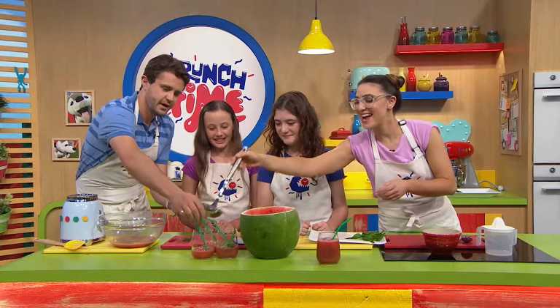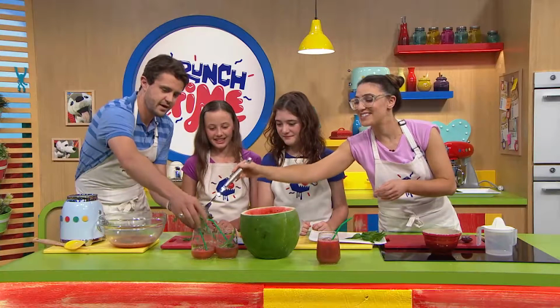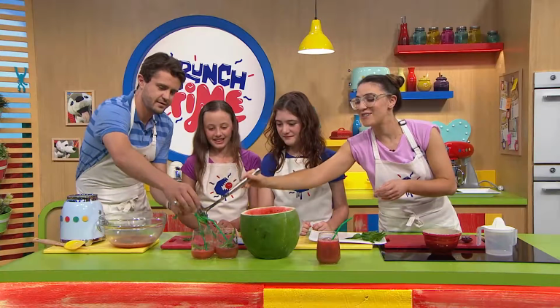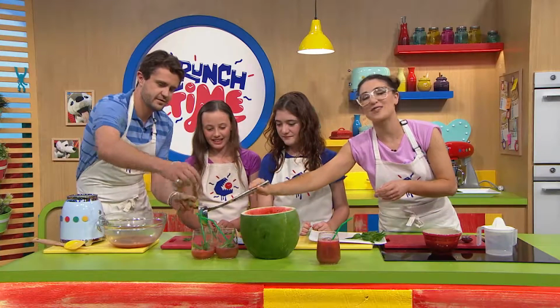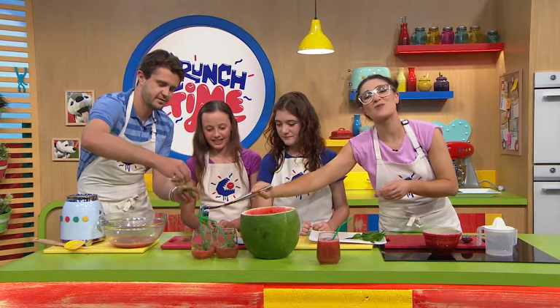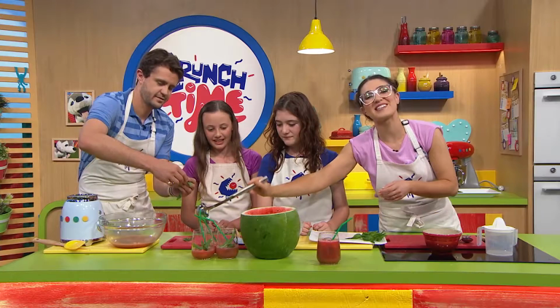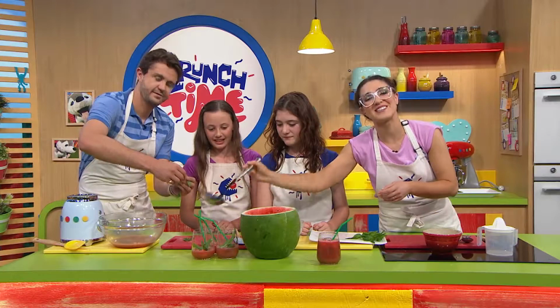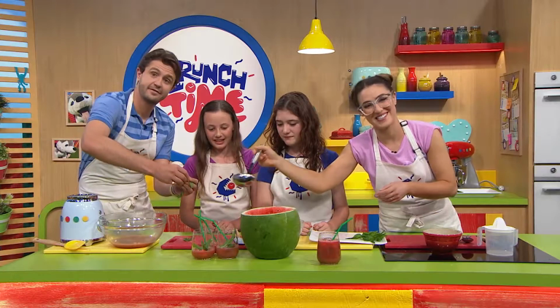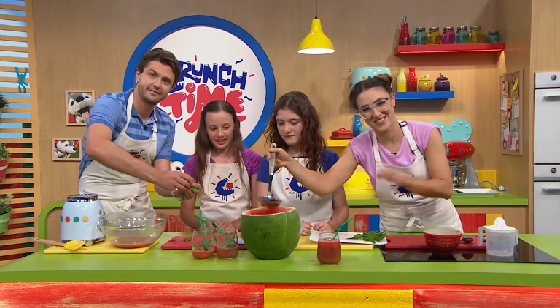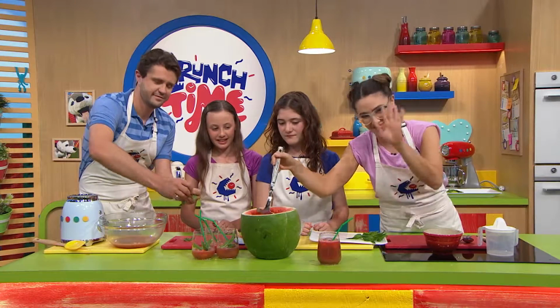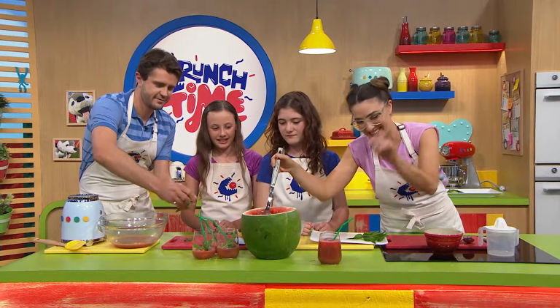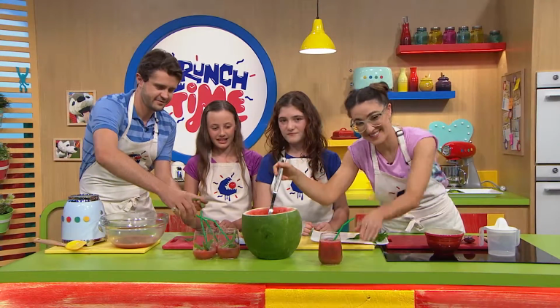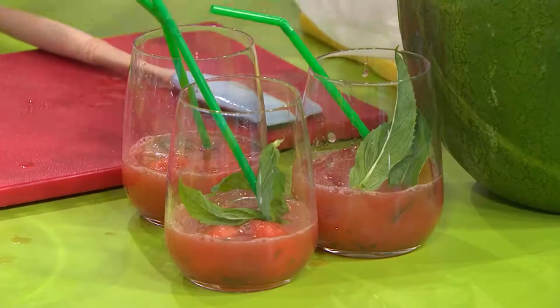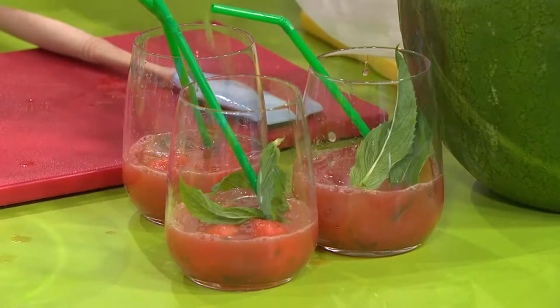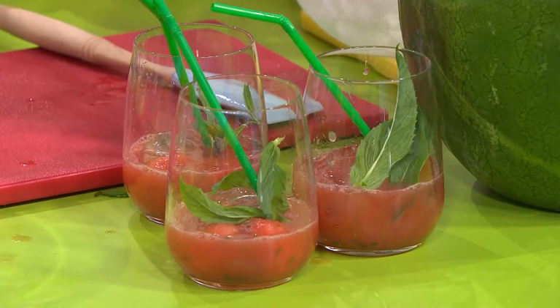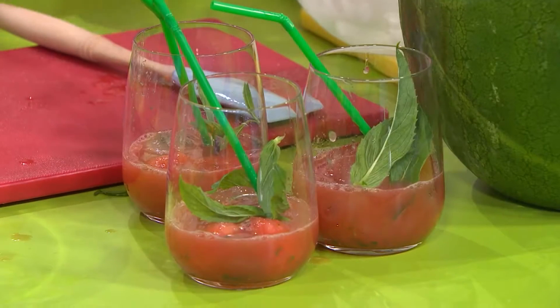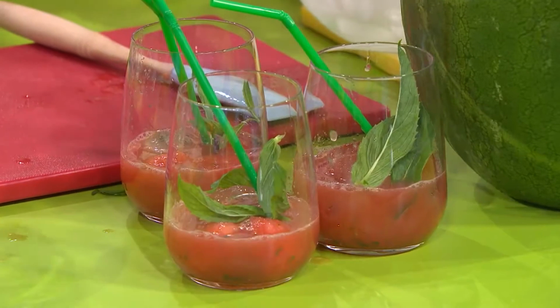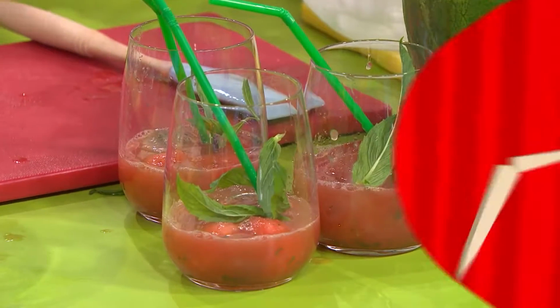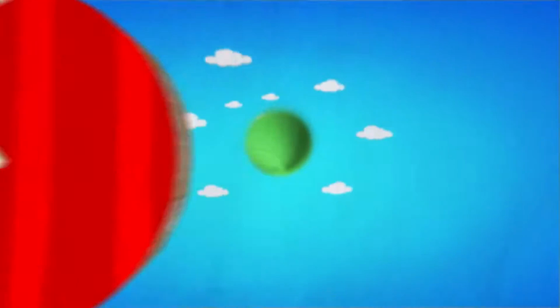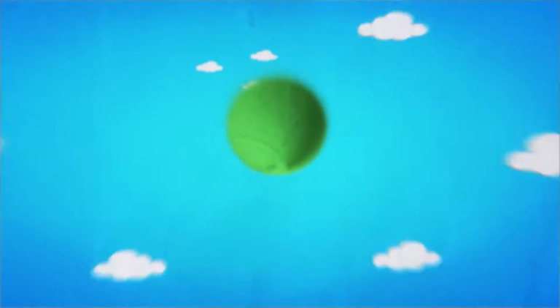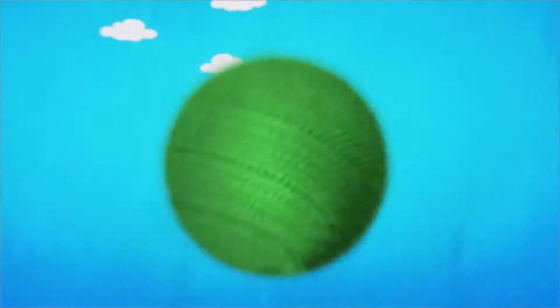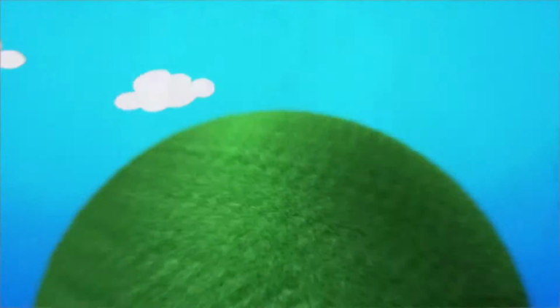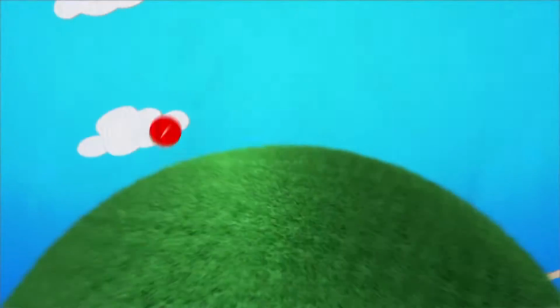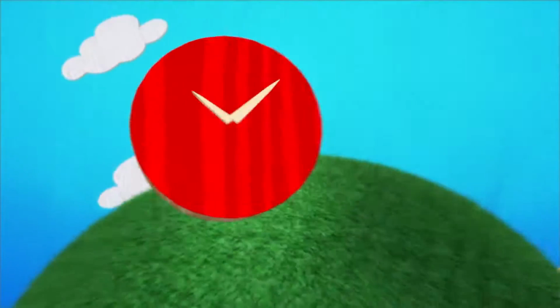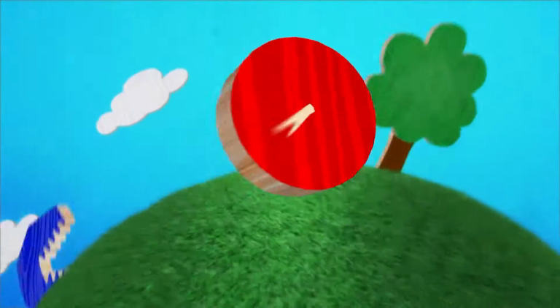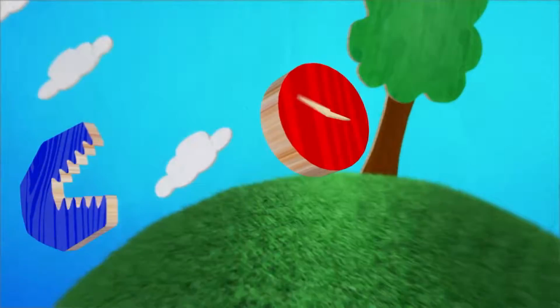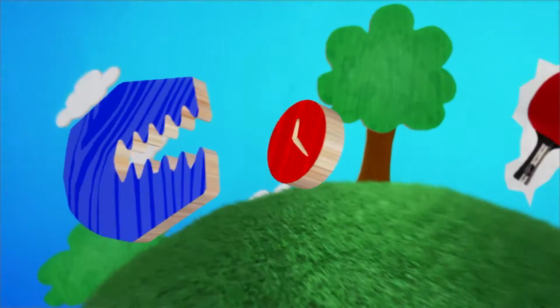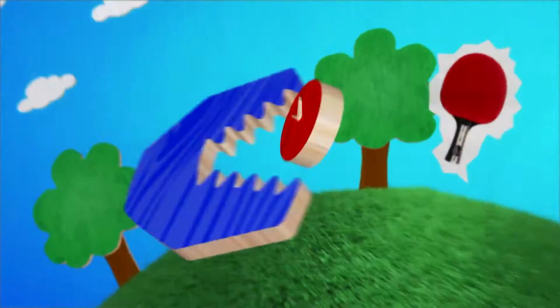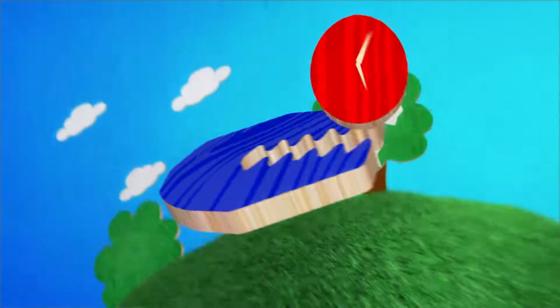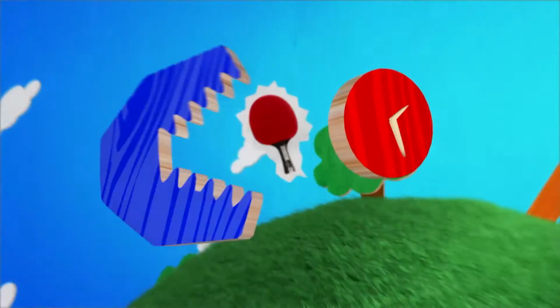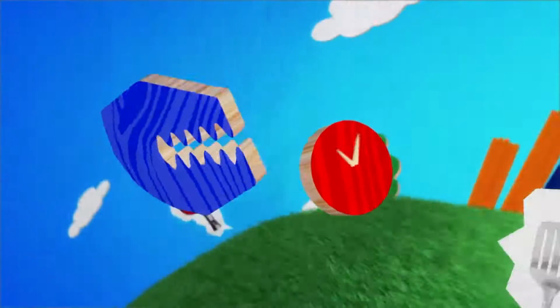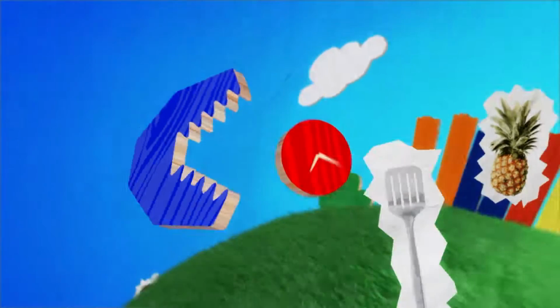You have remained cool as cucumbers making these, so I think it's time to cool down even further and drink these. See you soon! Bye!